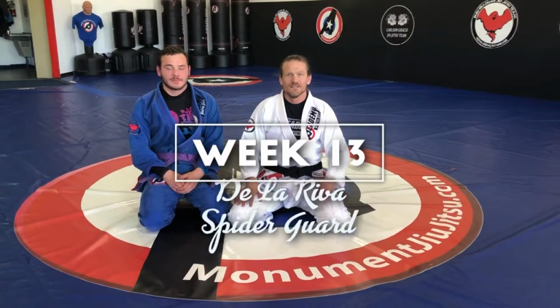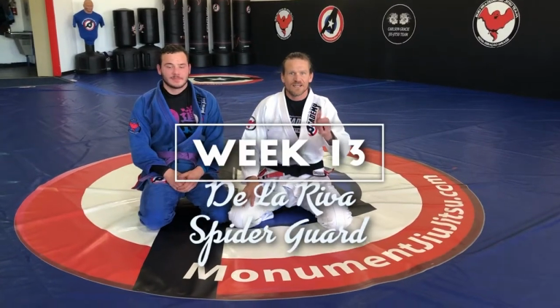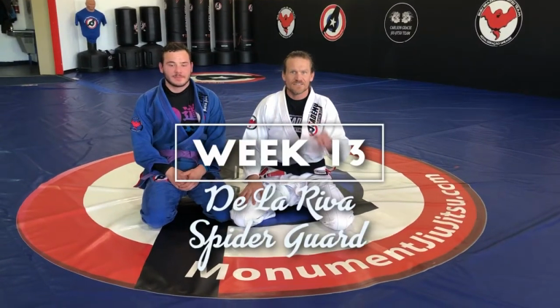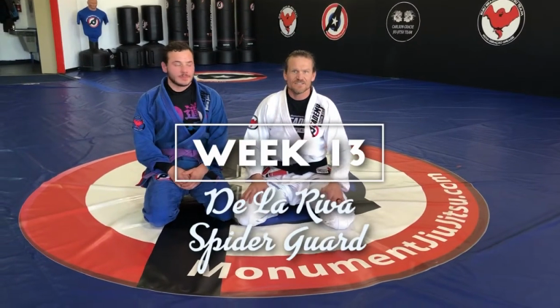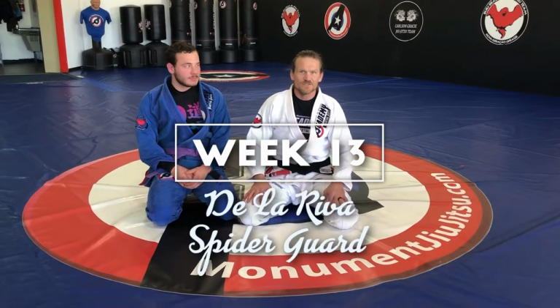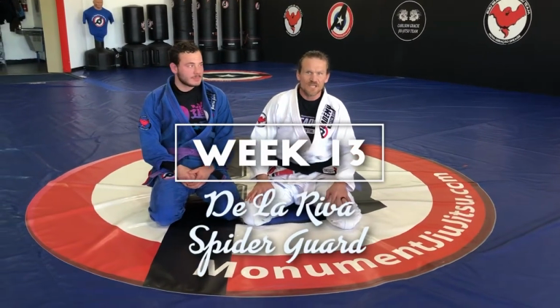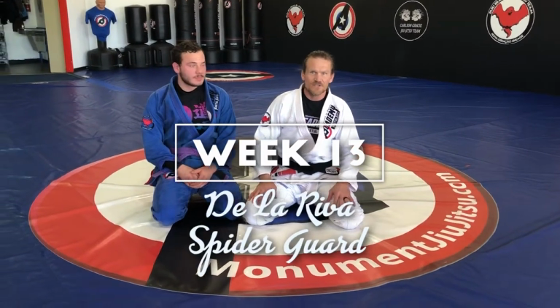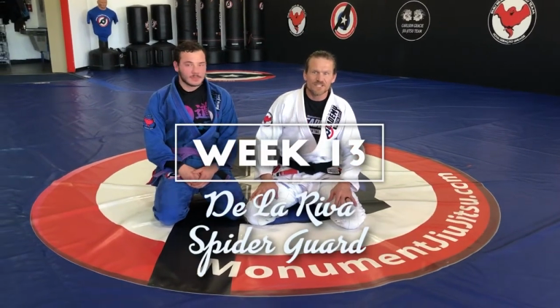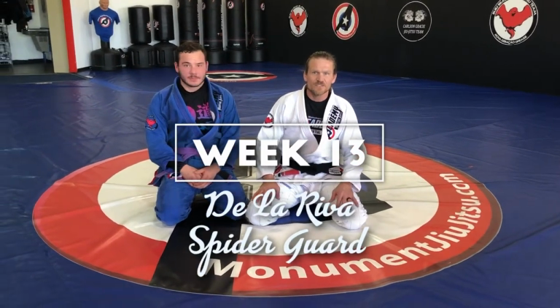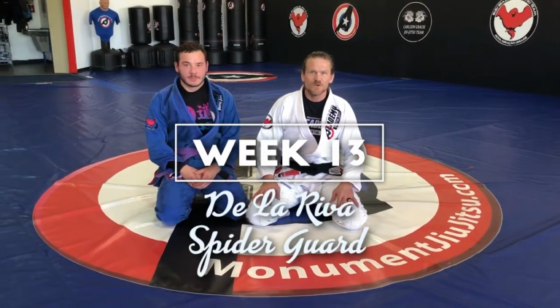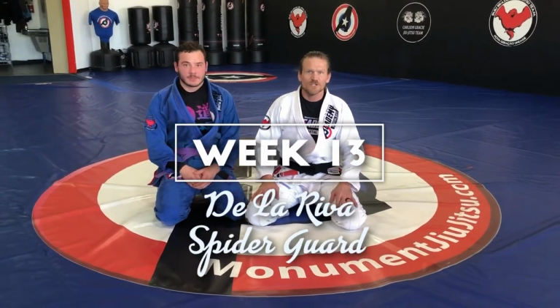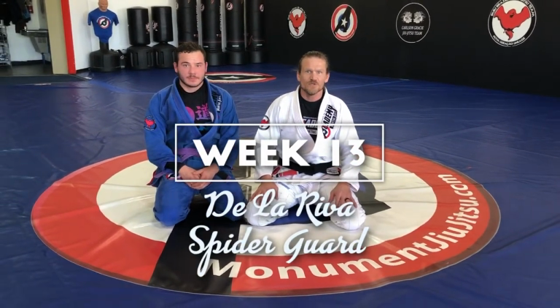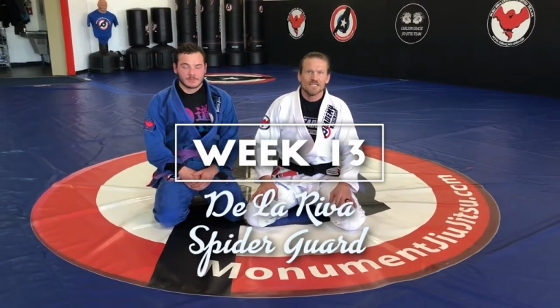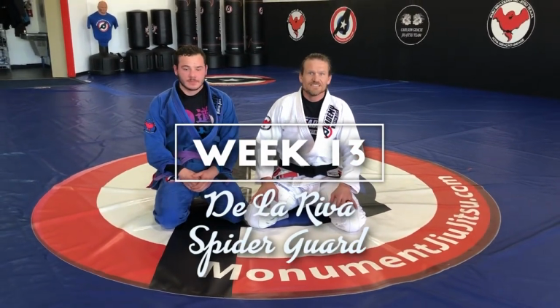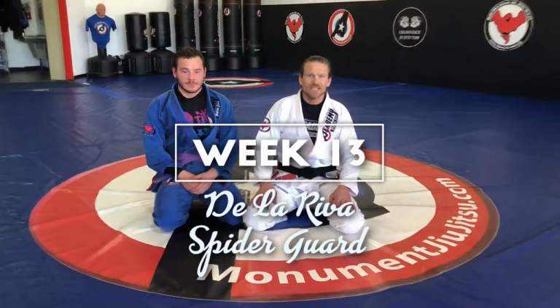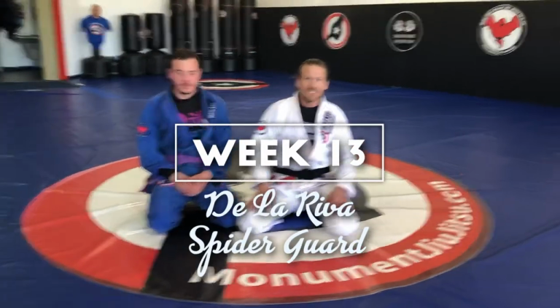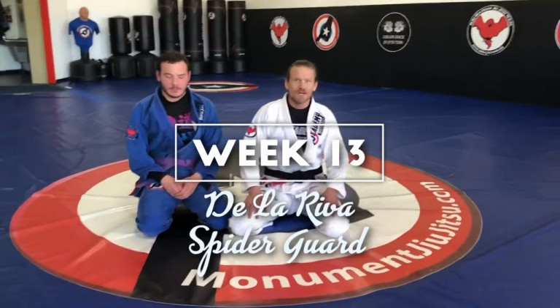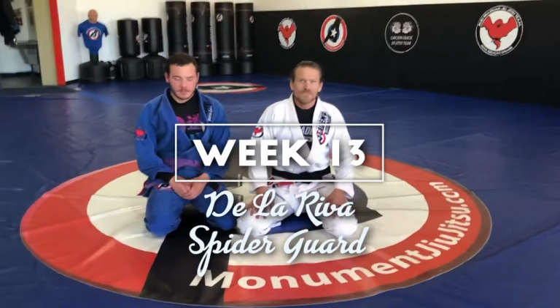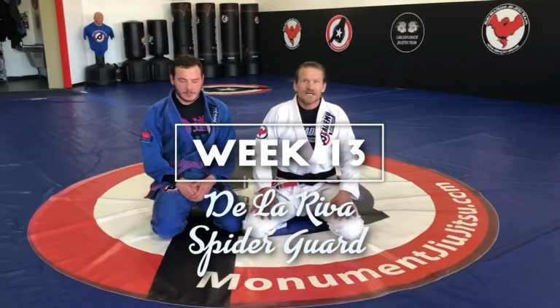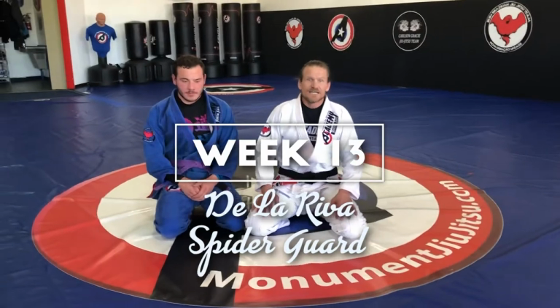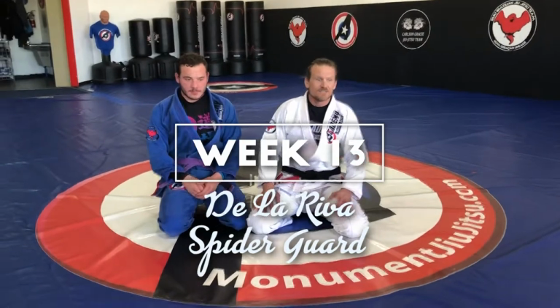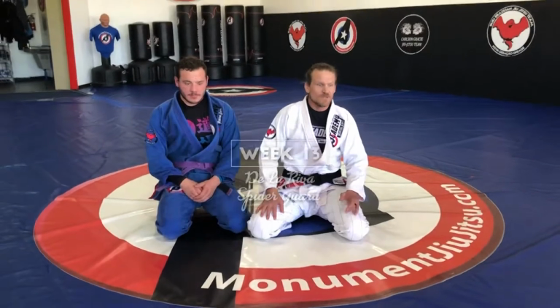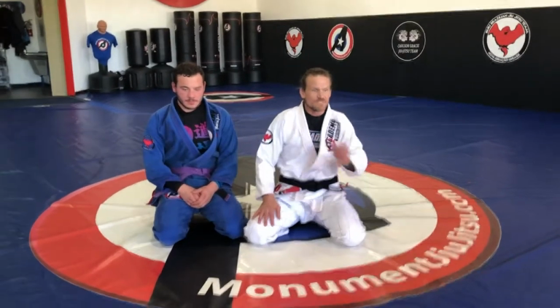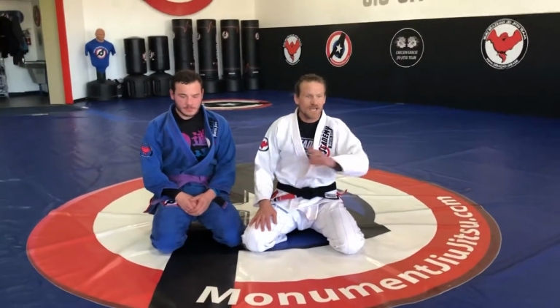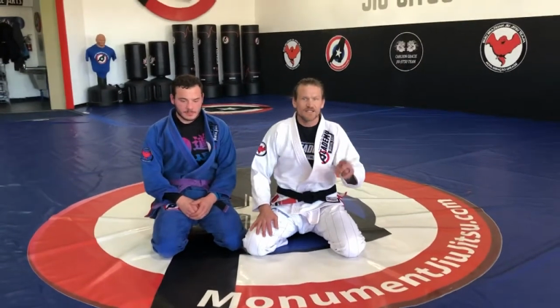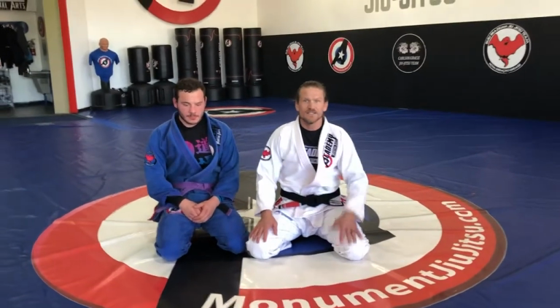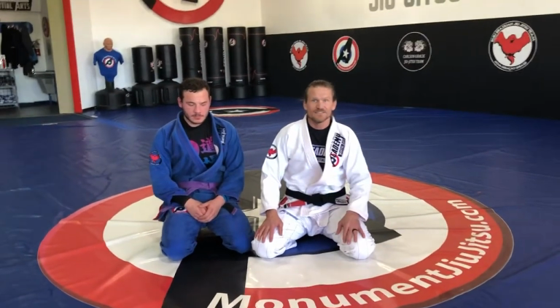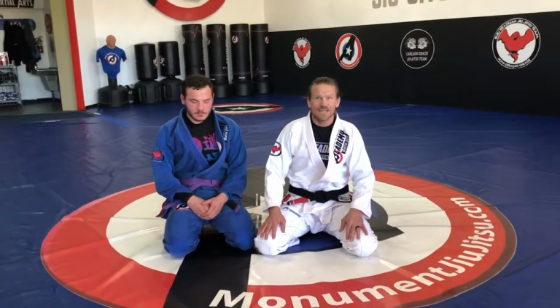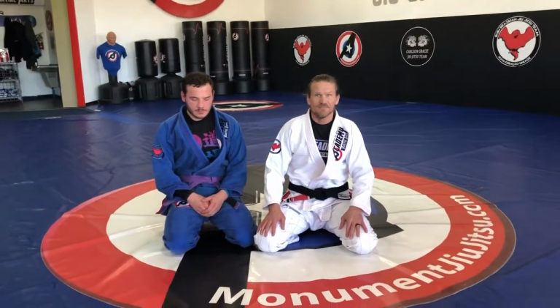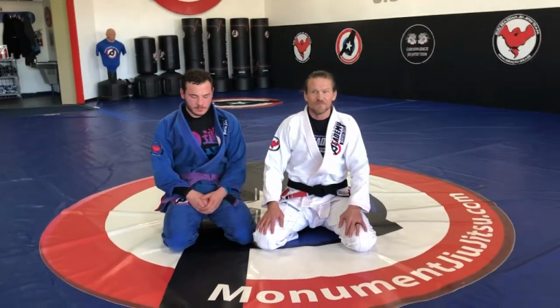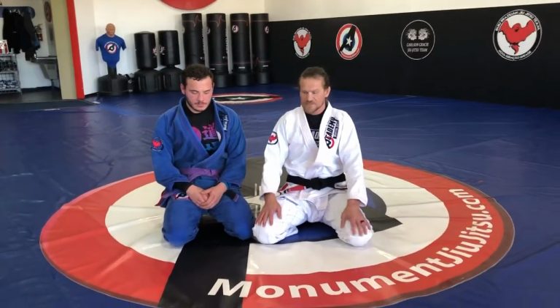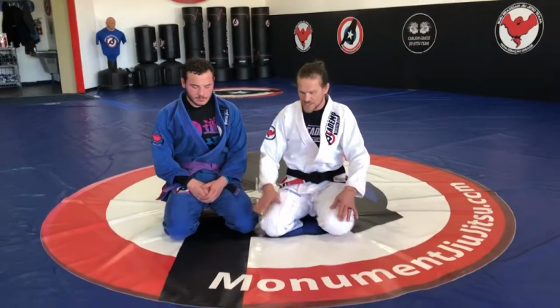Hi guys, this is week 13. This week we are doing De La Riva sweeps and attacks from this position.